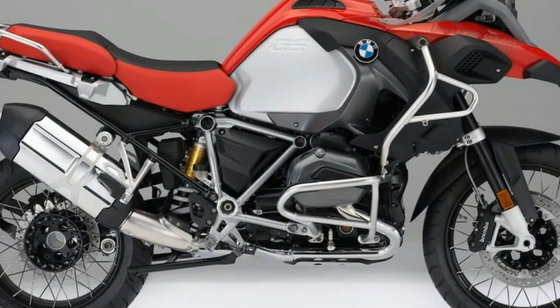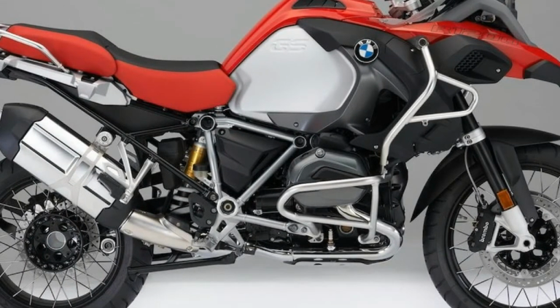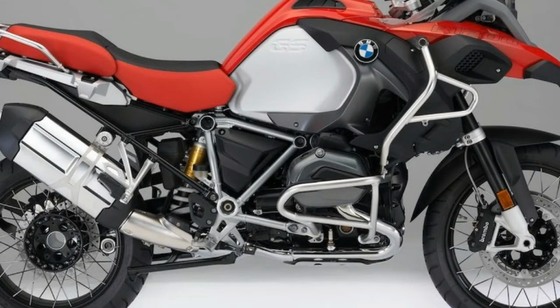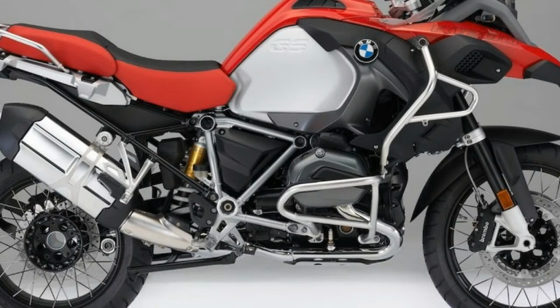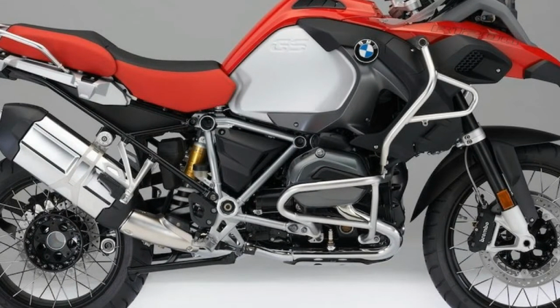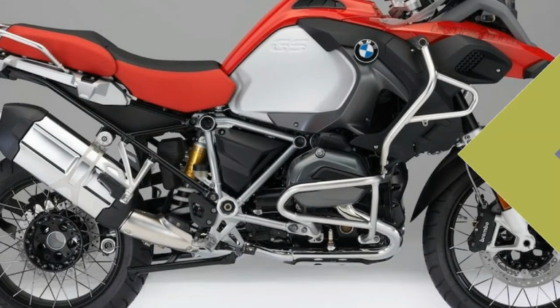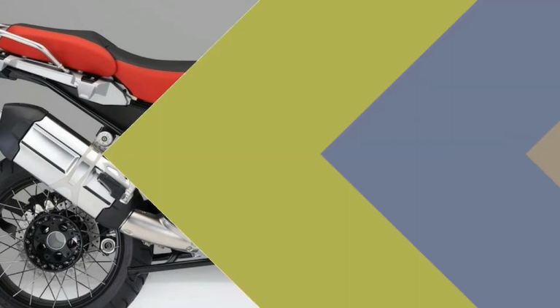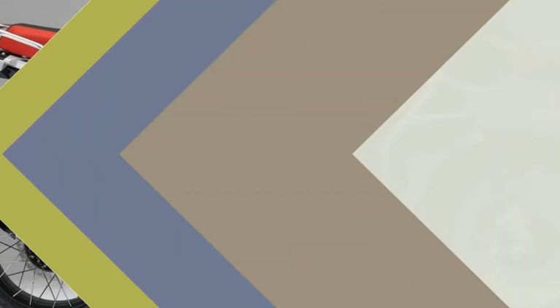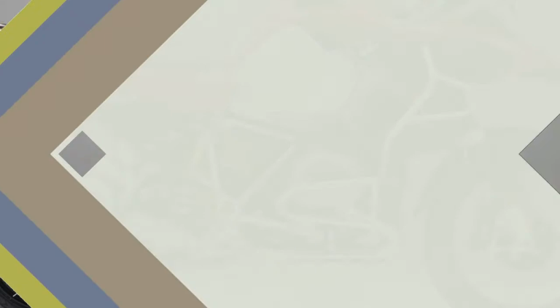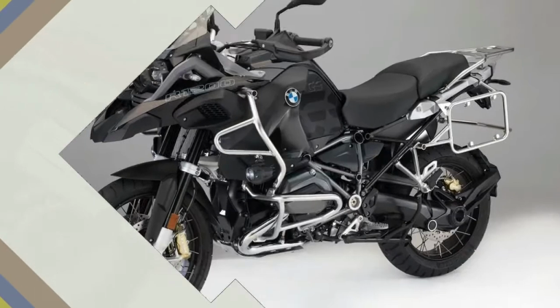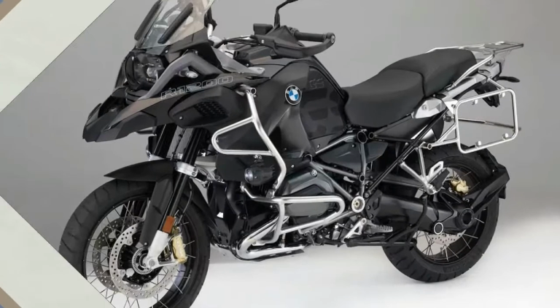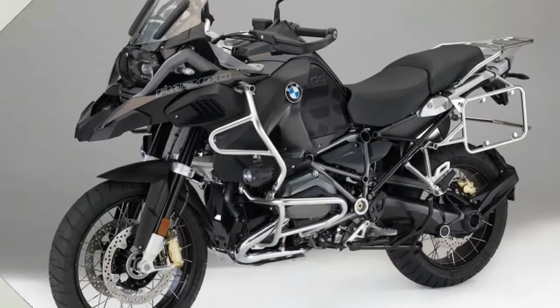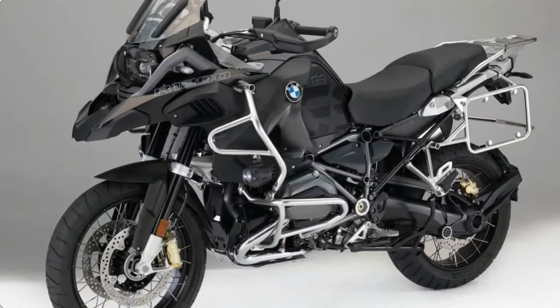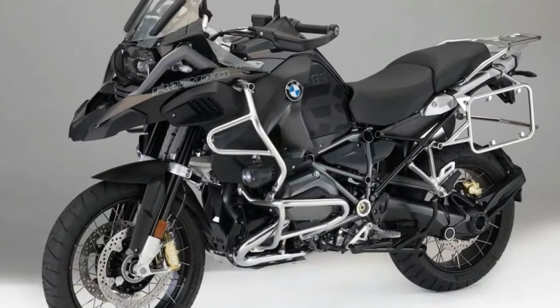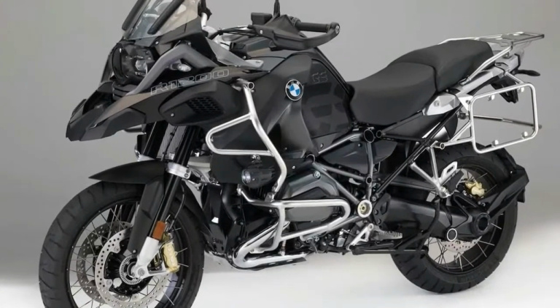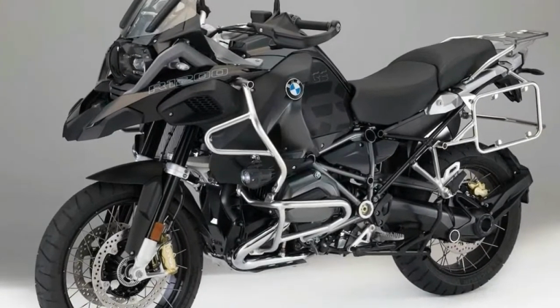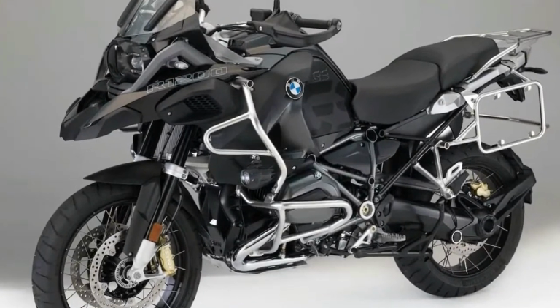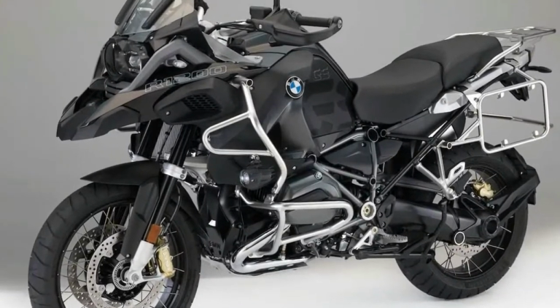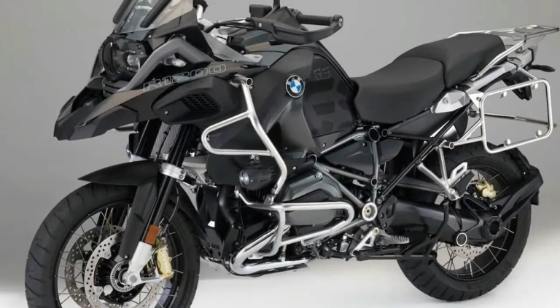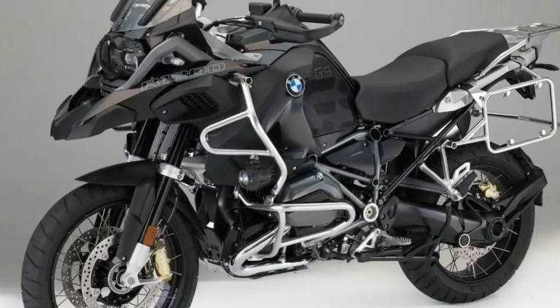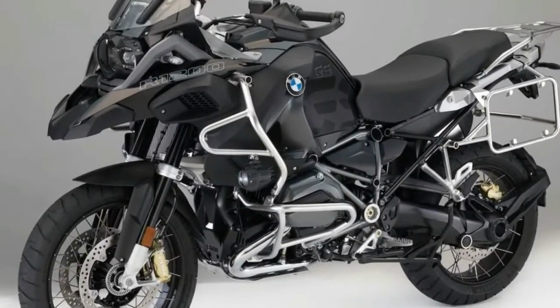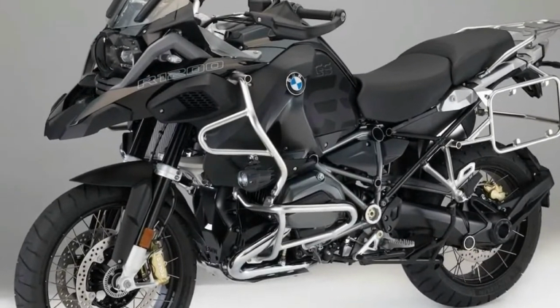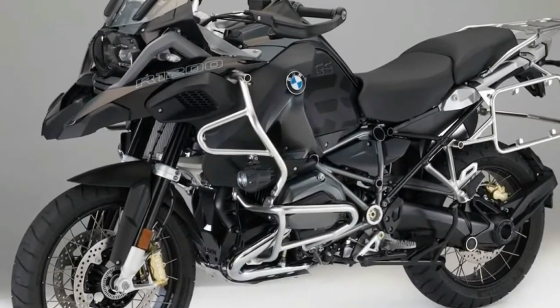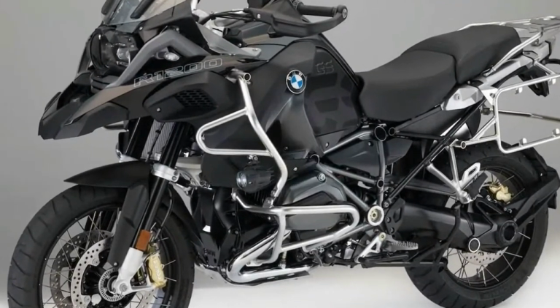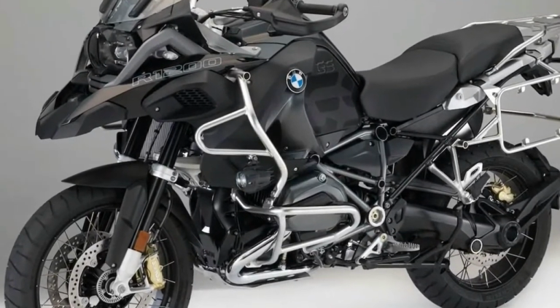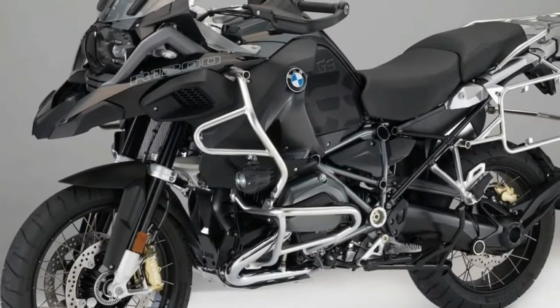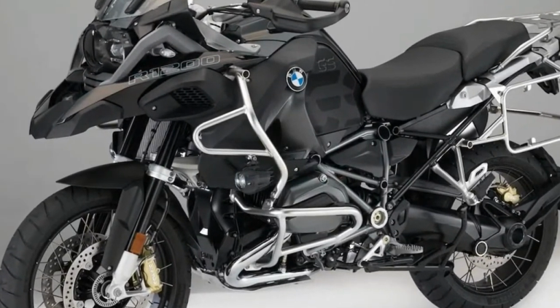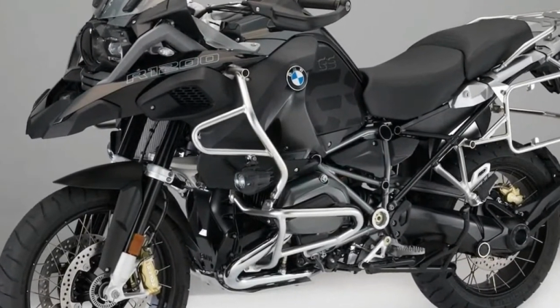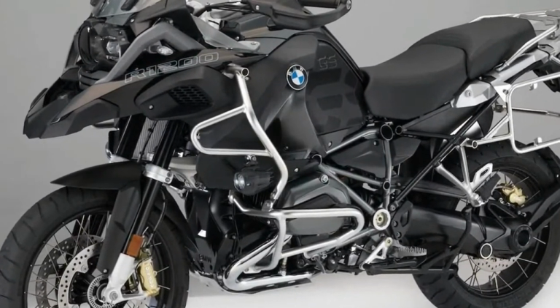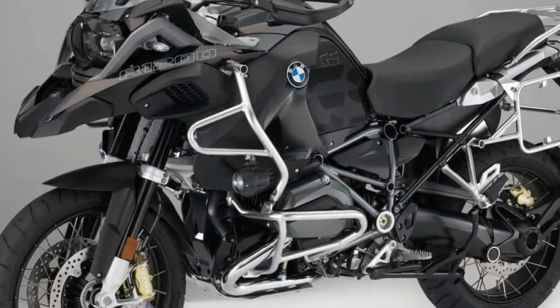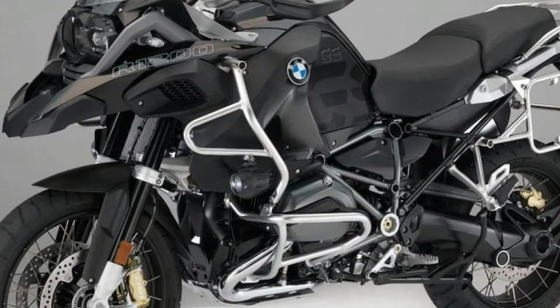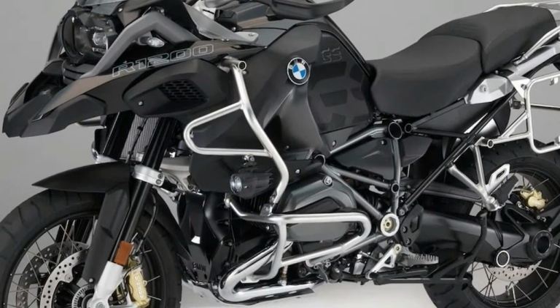Prices have yet to be released for any 2018 R1200GS model.